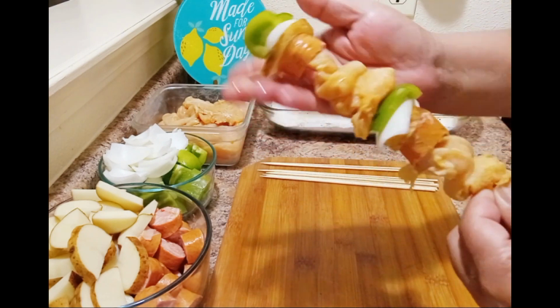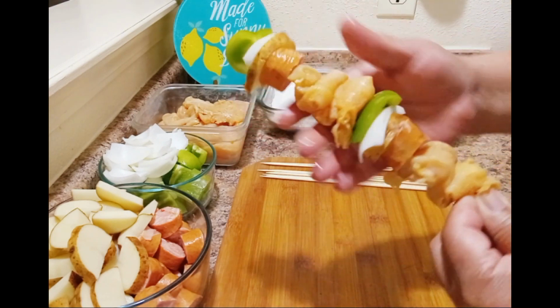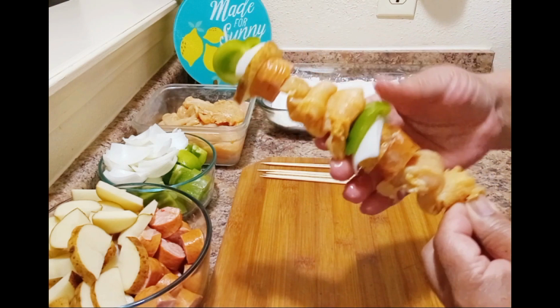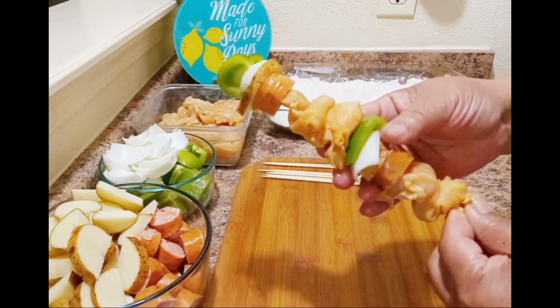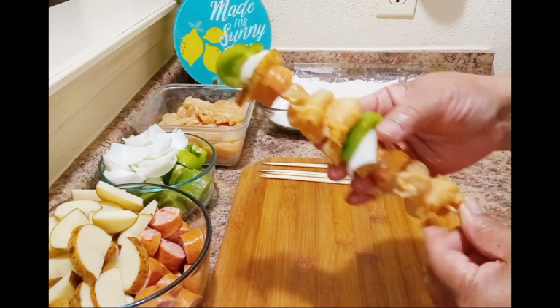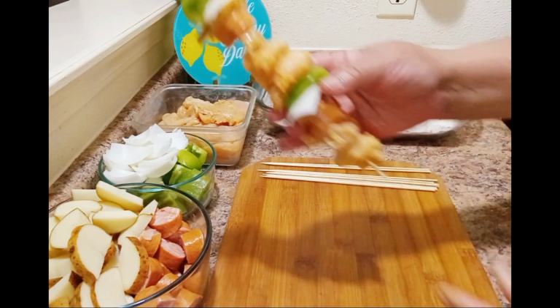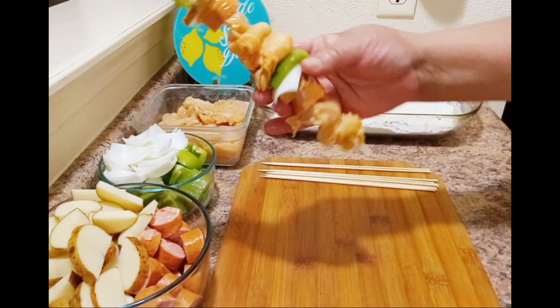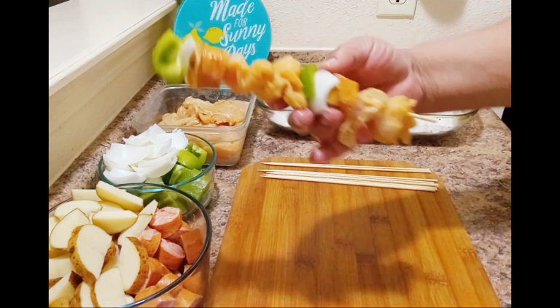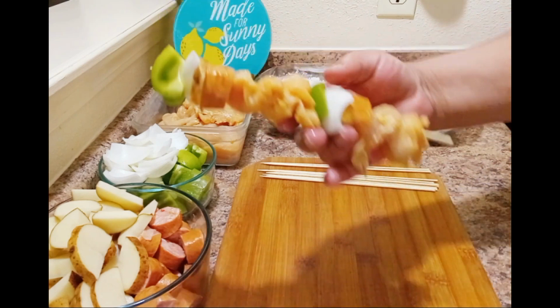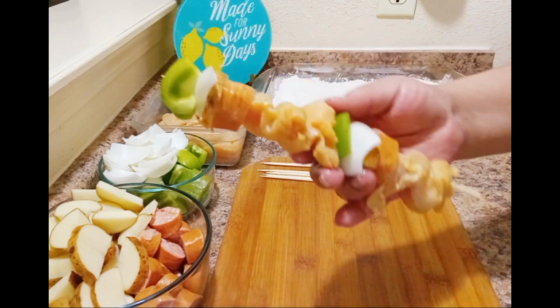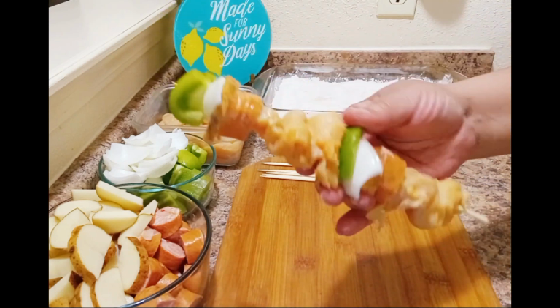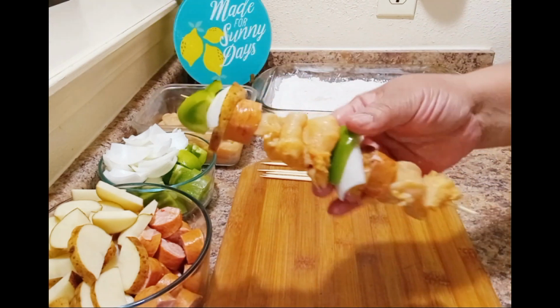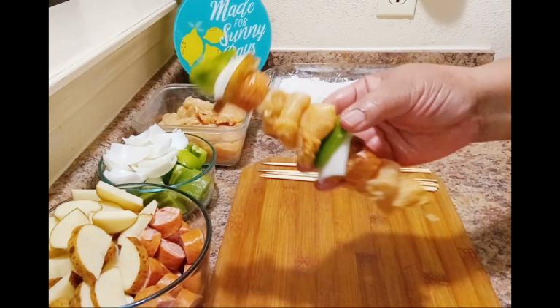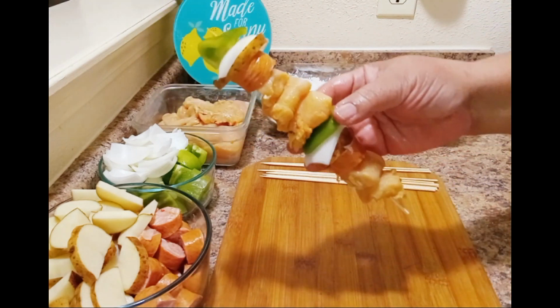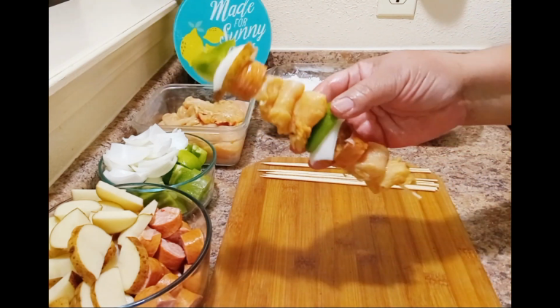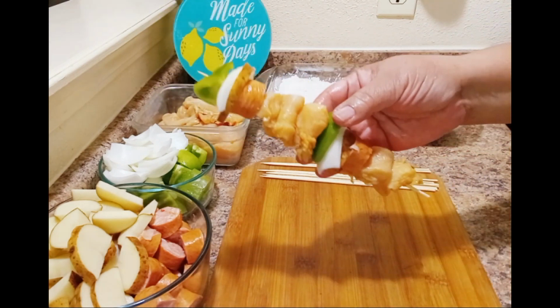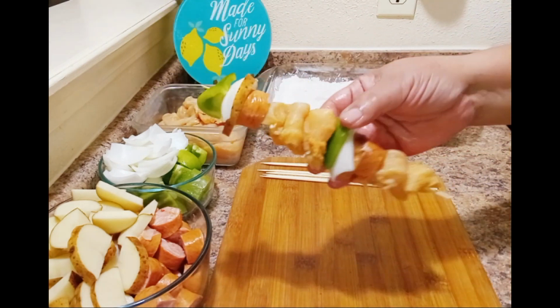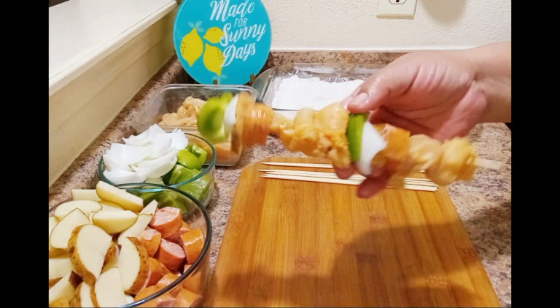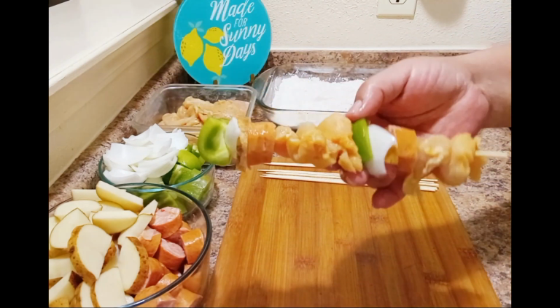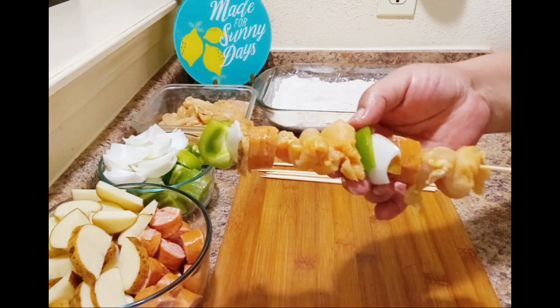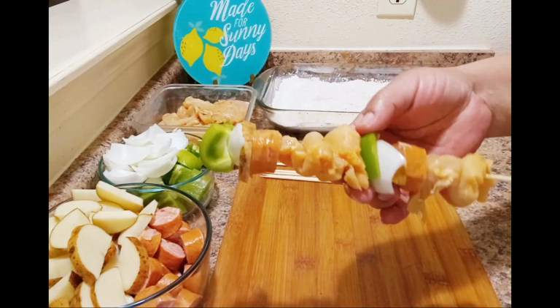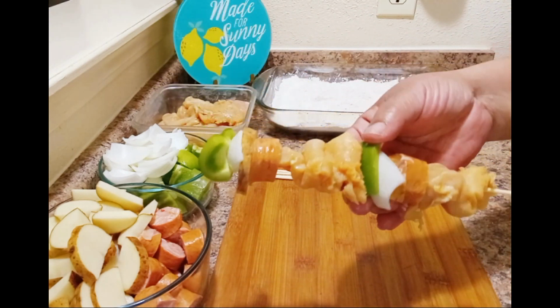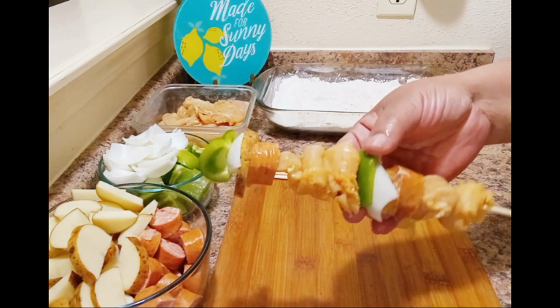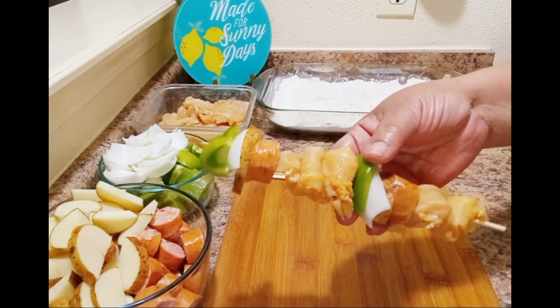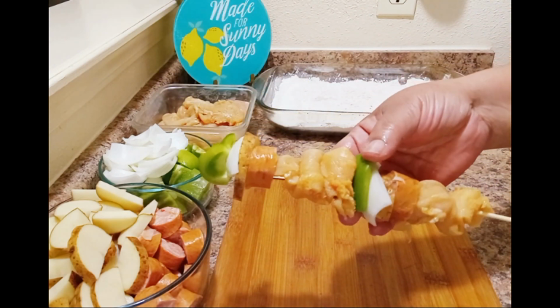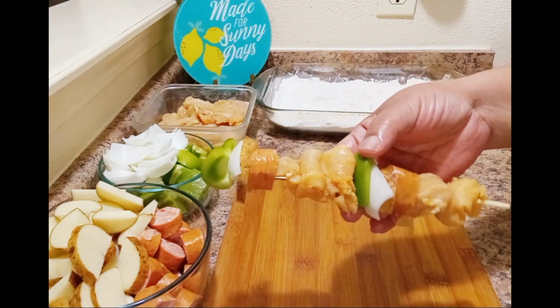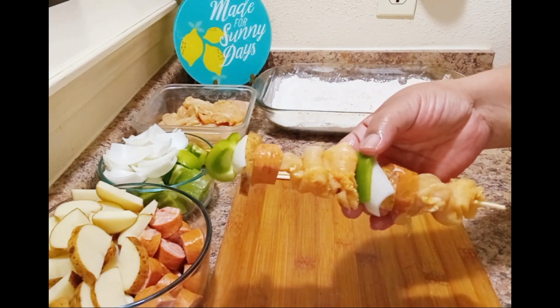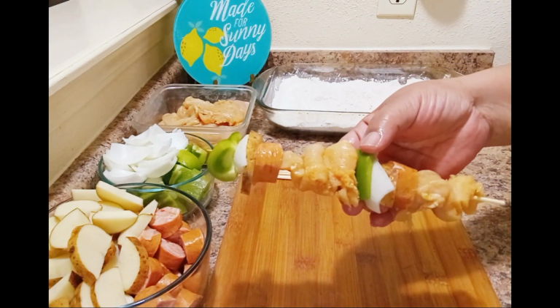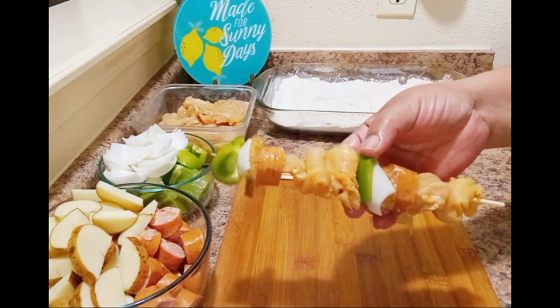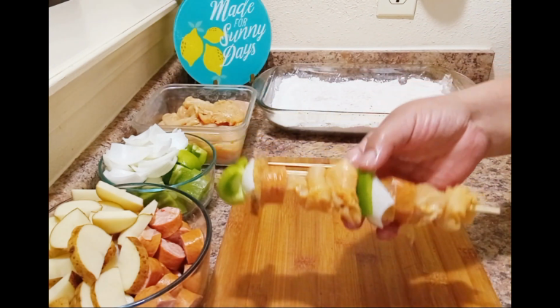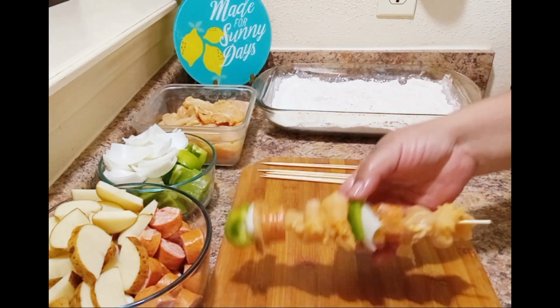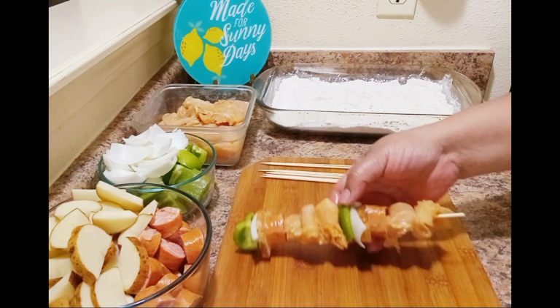I try to cut everything all in about the same size. So this is what they're going to look like. I'm going to get them all made and we'll be back.